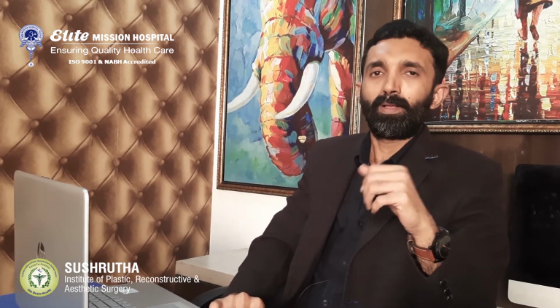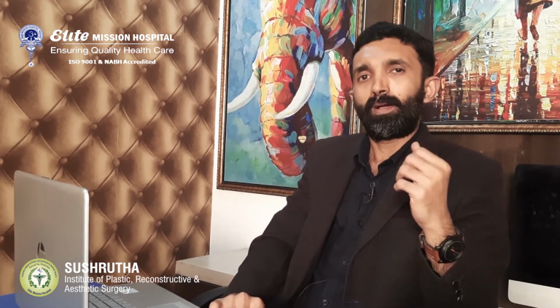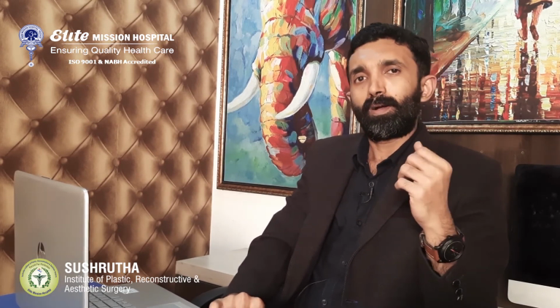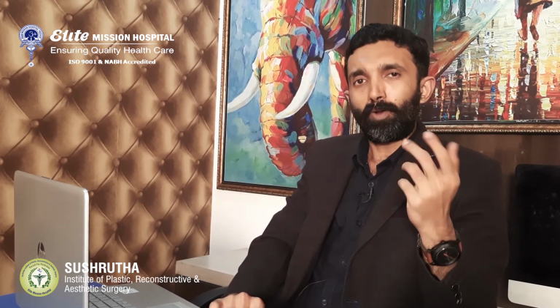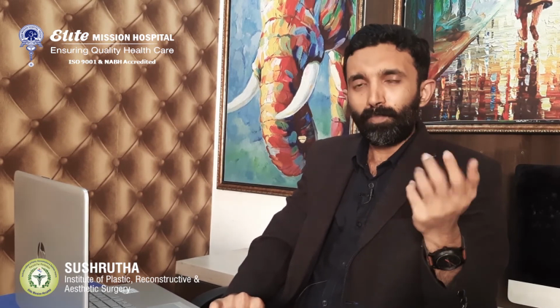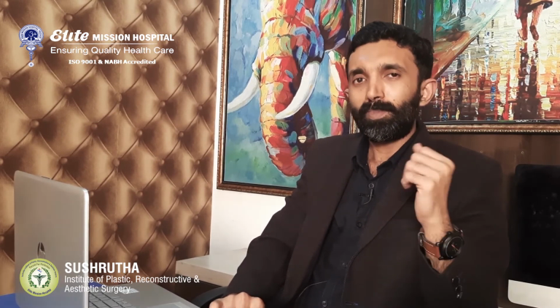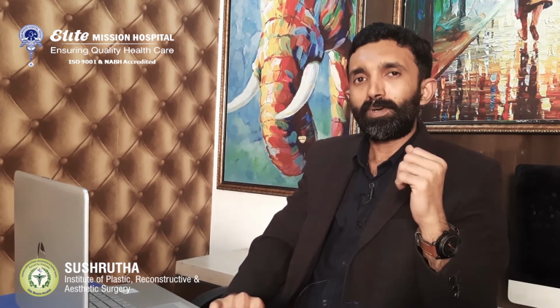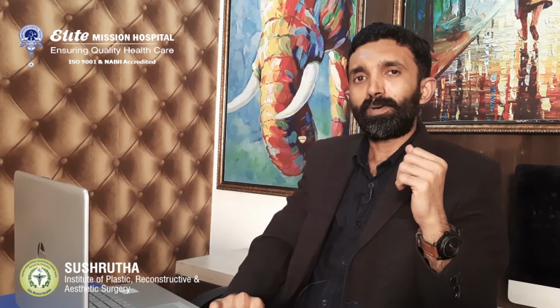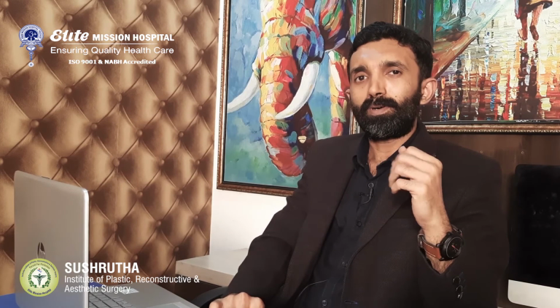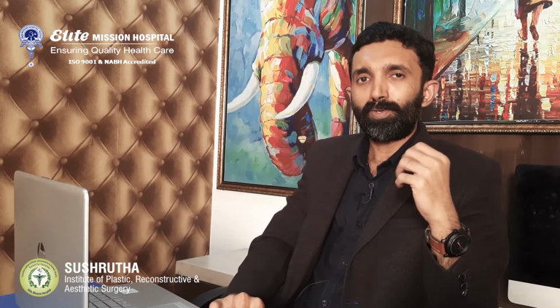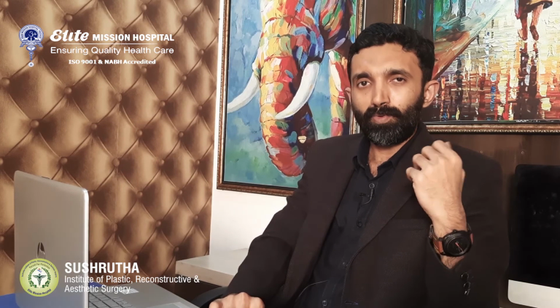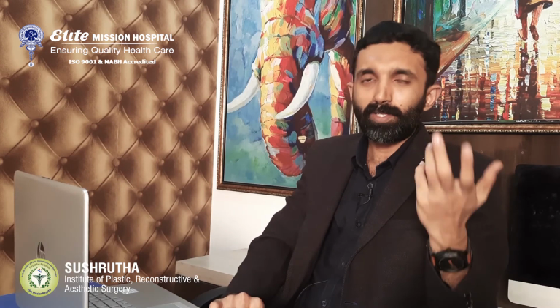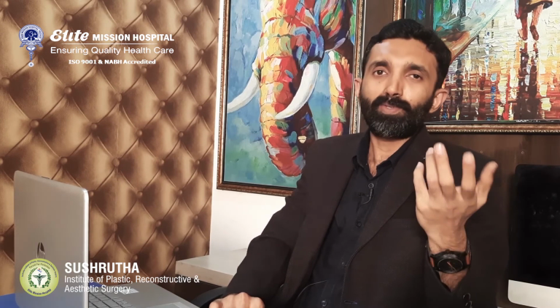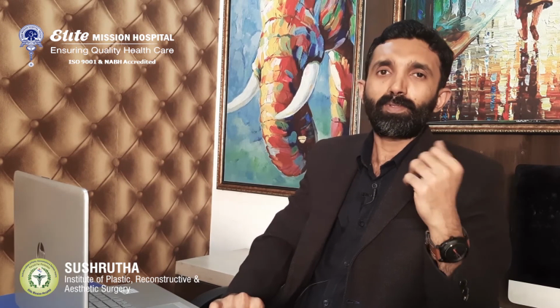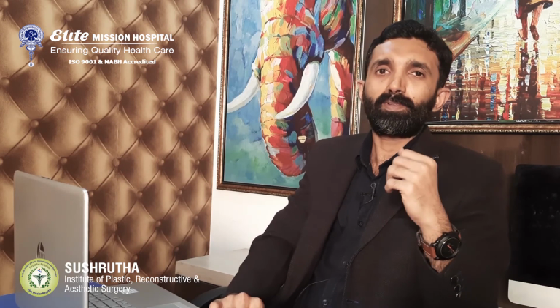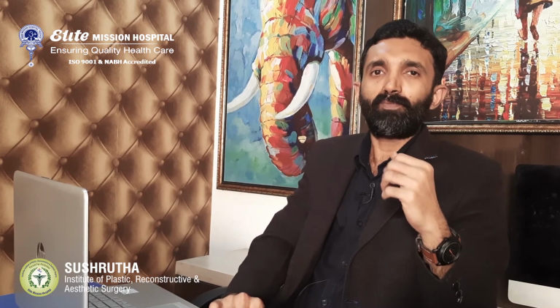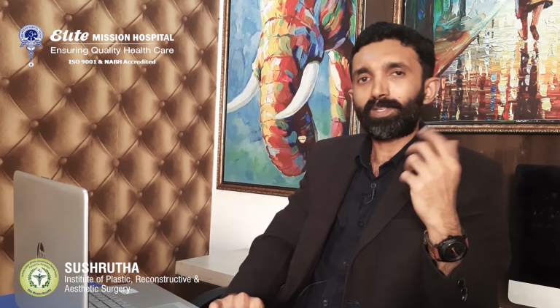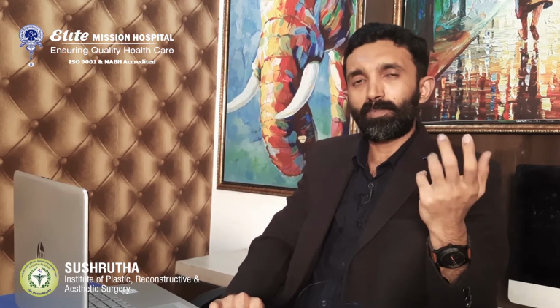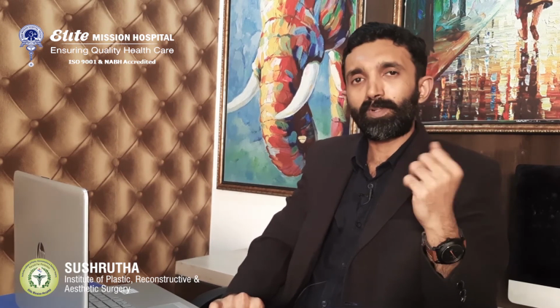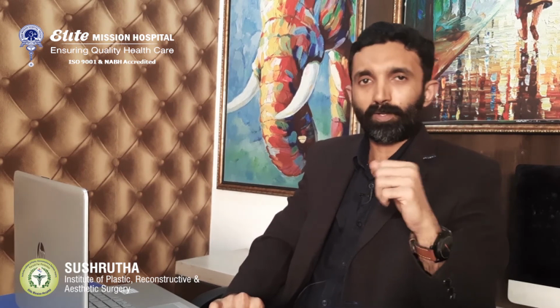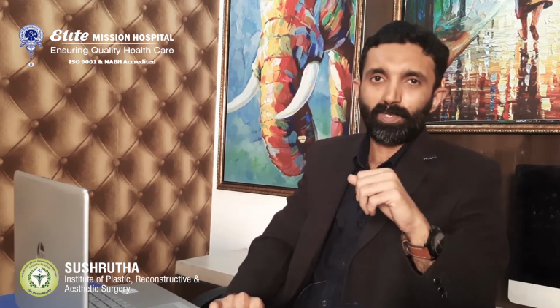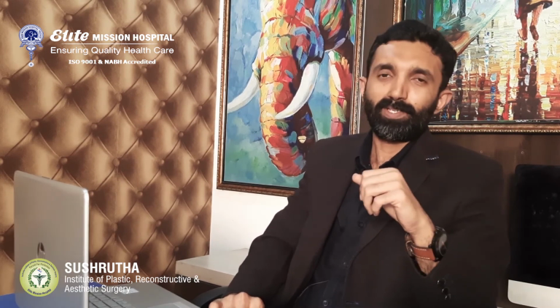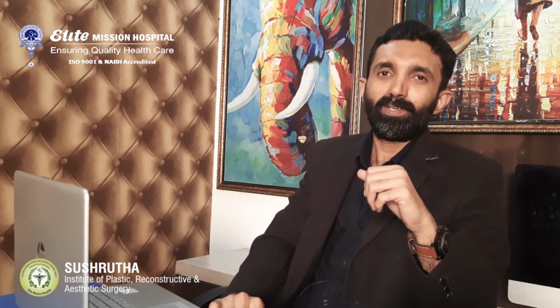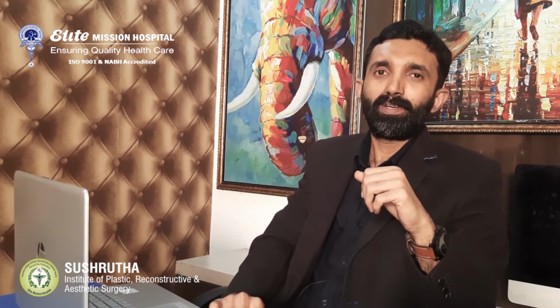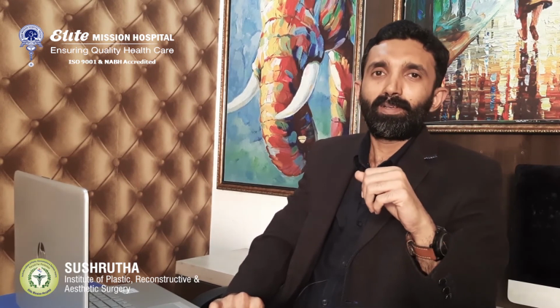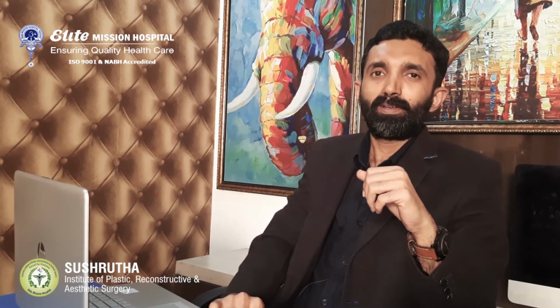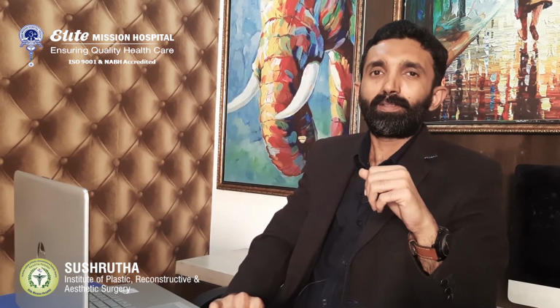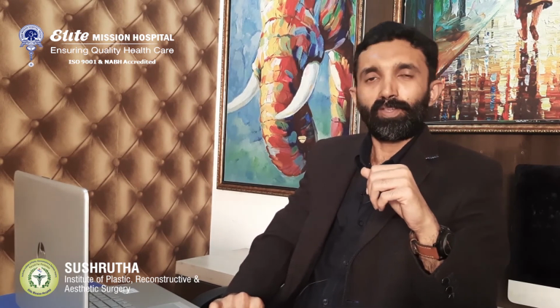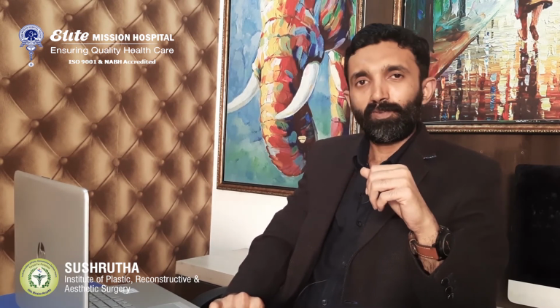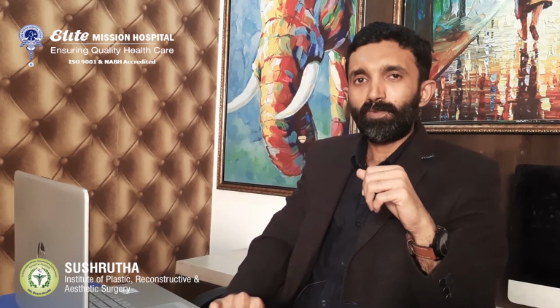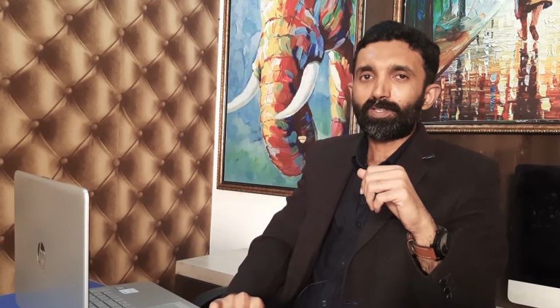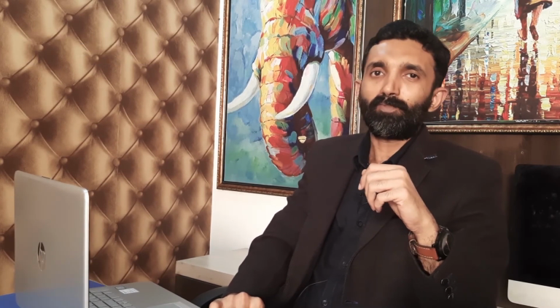I hope you understood the facts about gynecomastia. Thank you for watching the video.